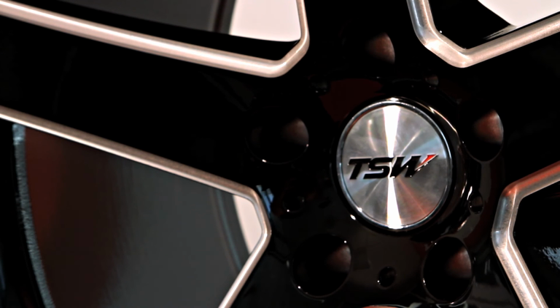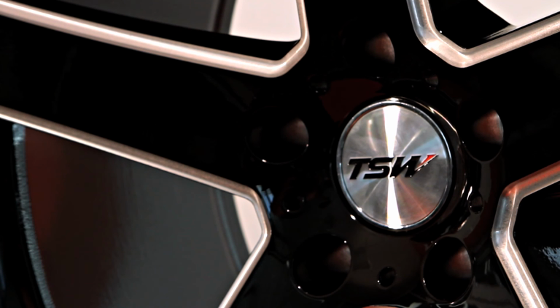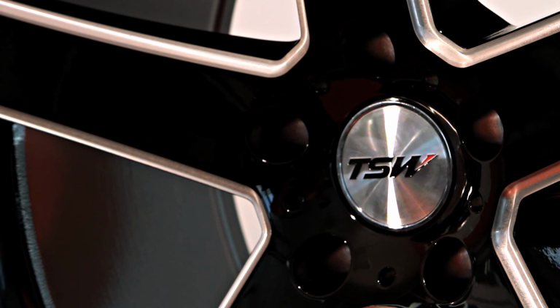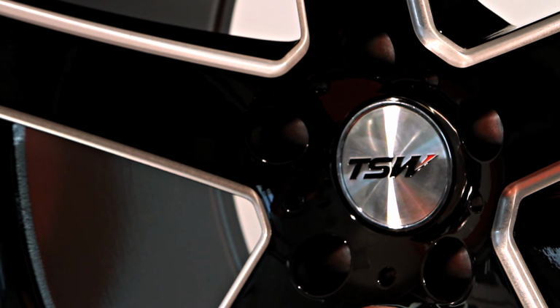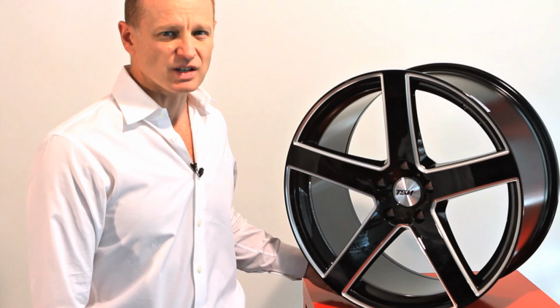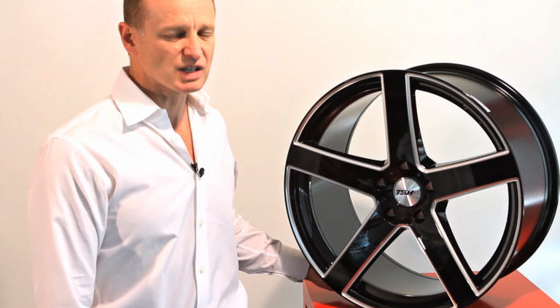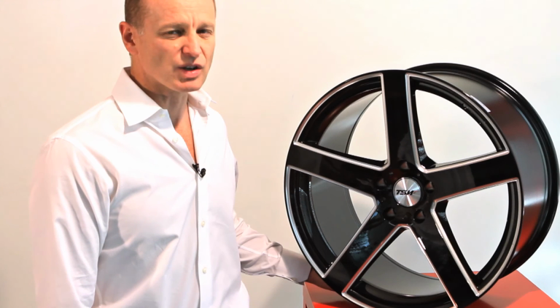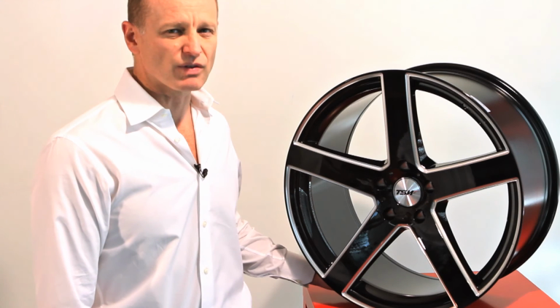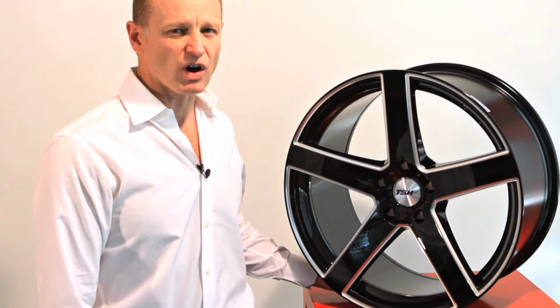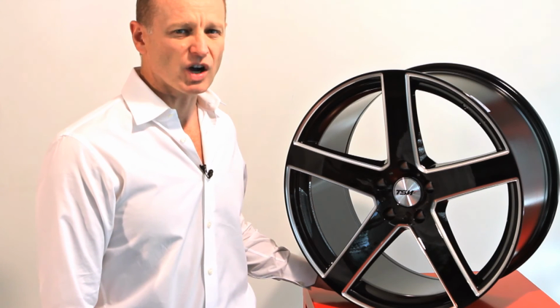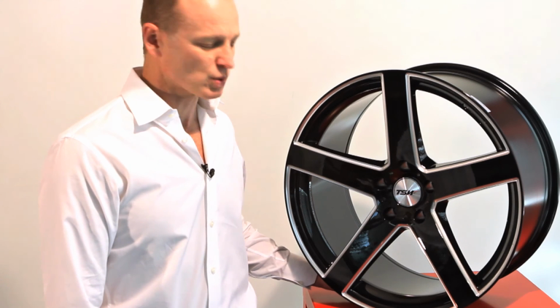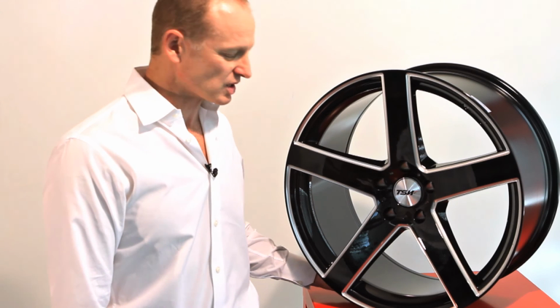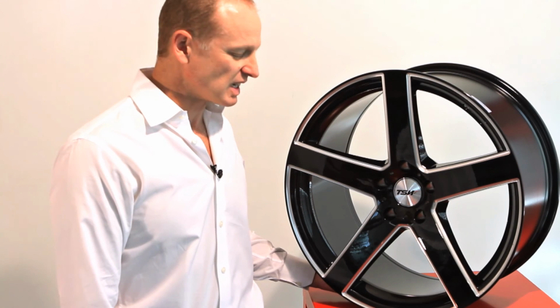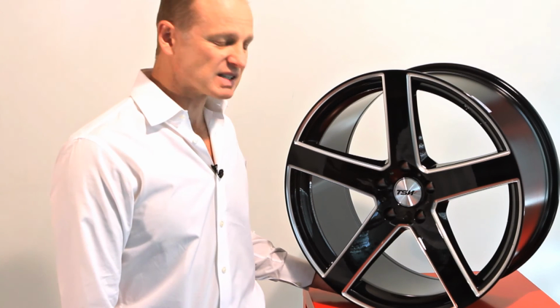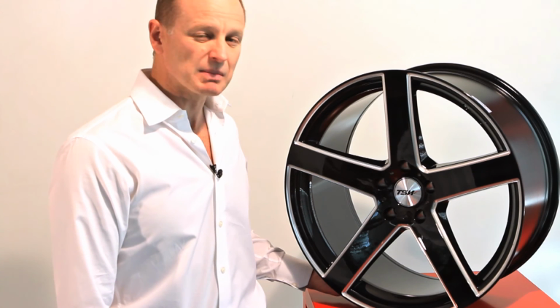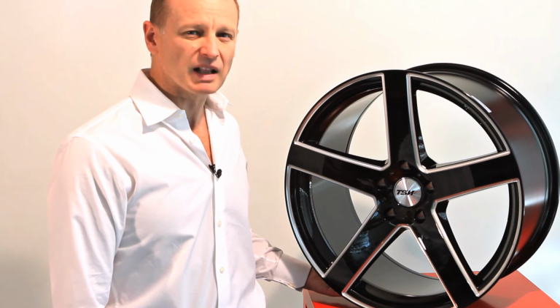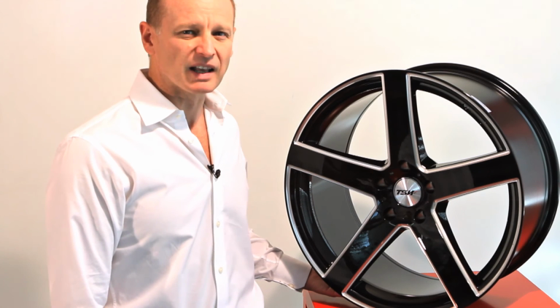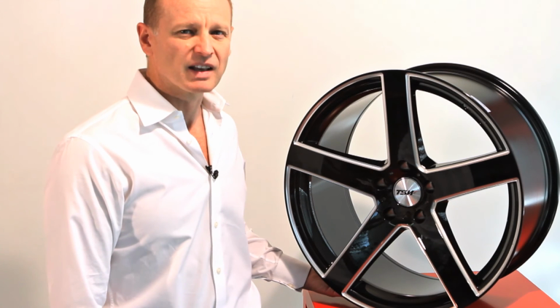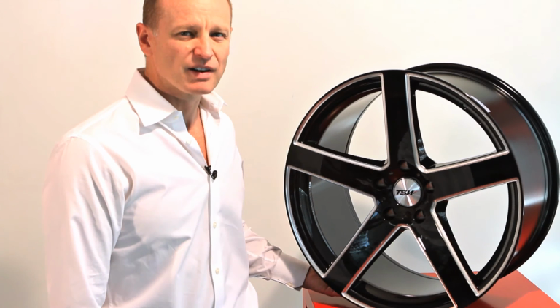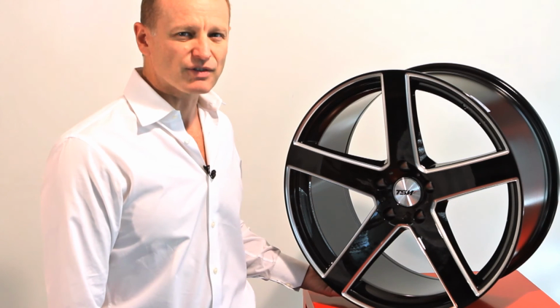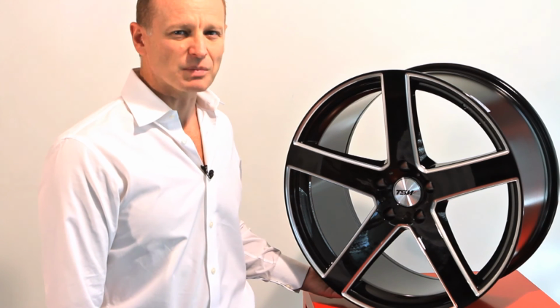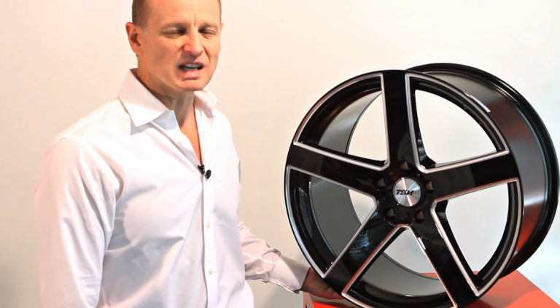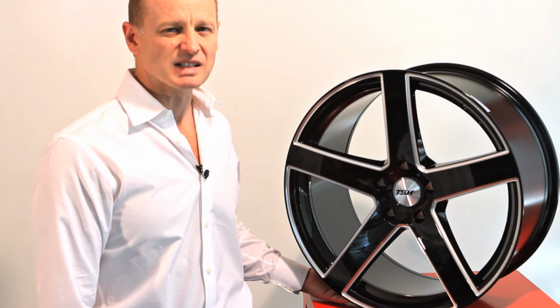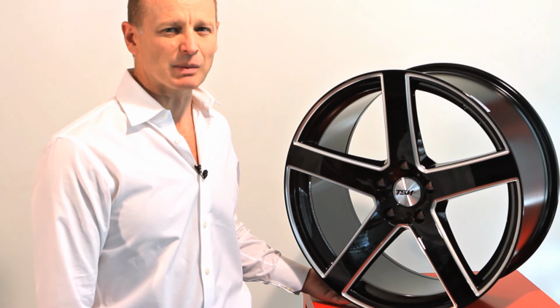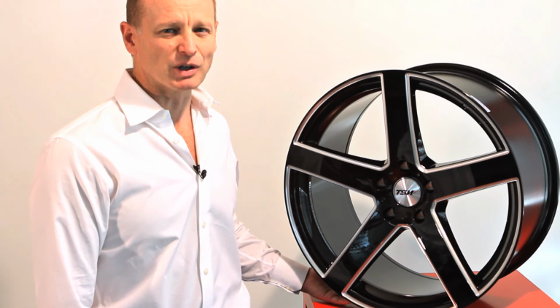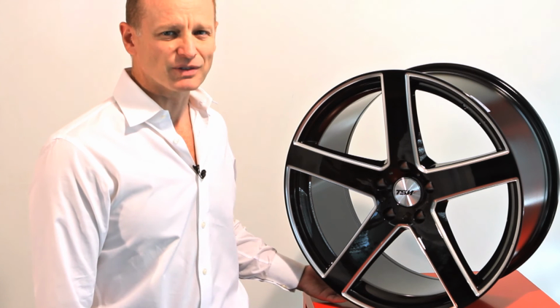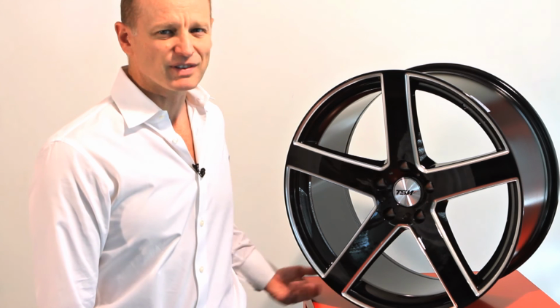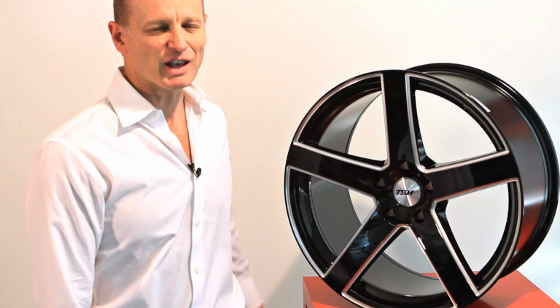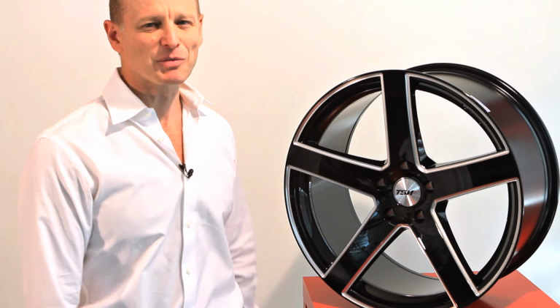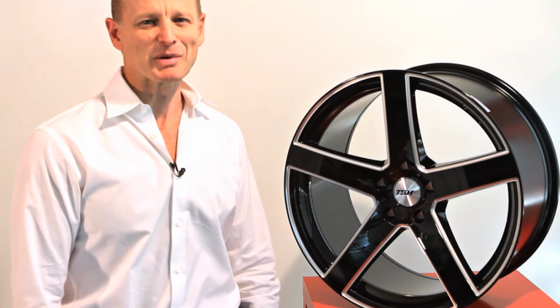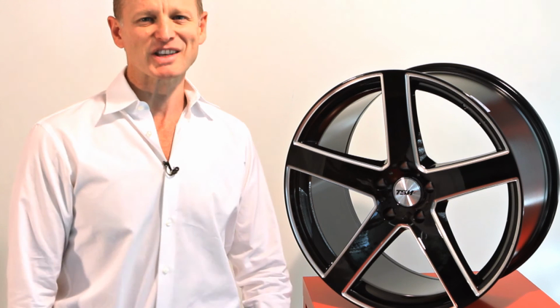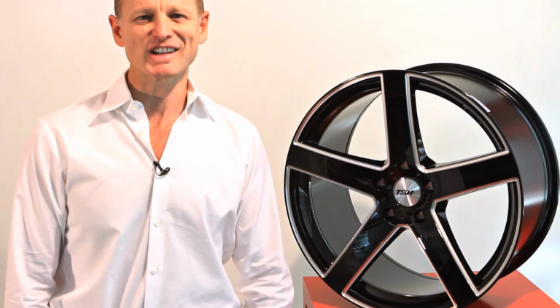This is the RIVAGE with the CNC milling from TSW. Thank you for being with us today.